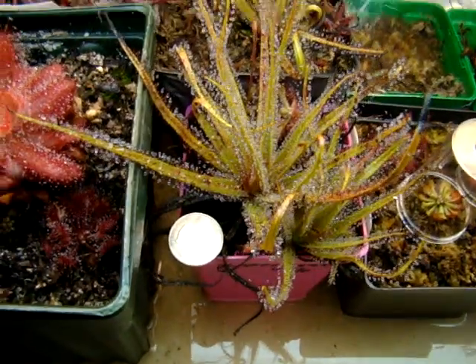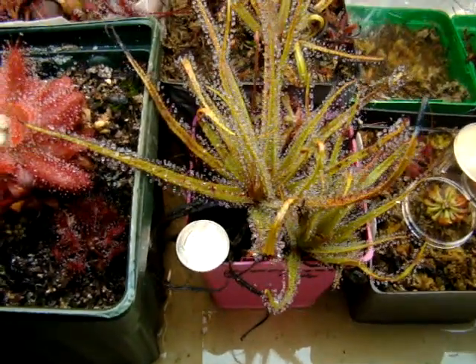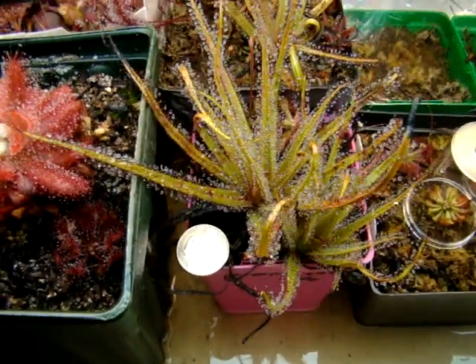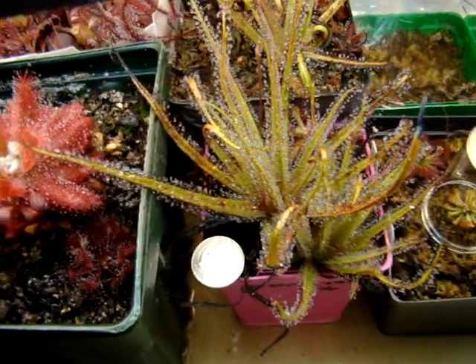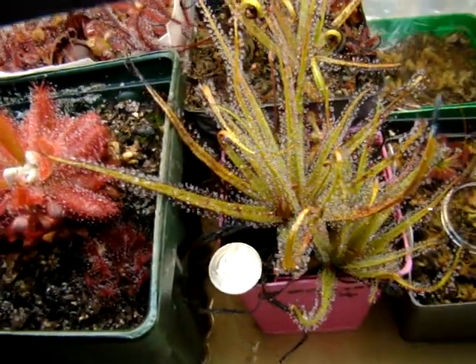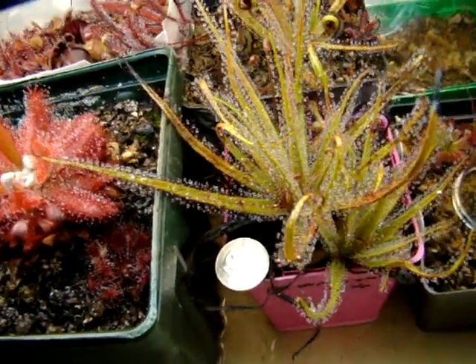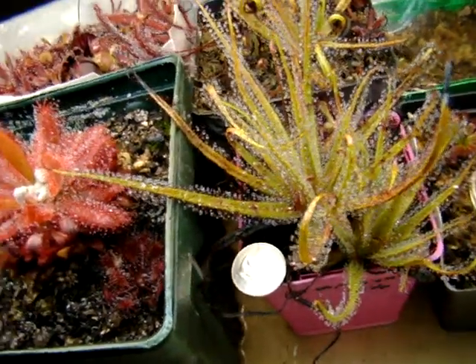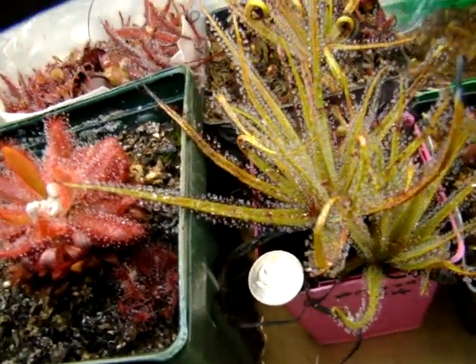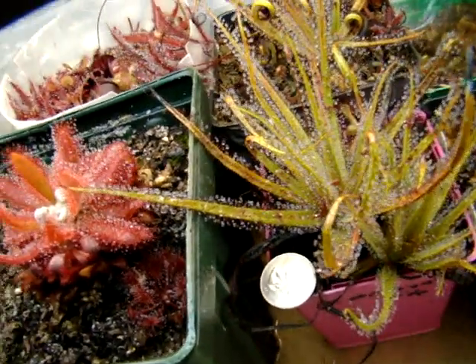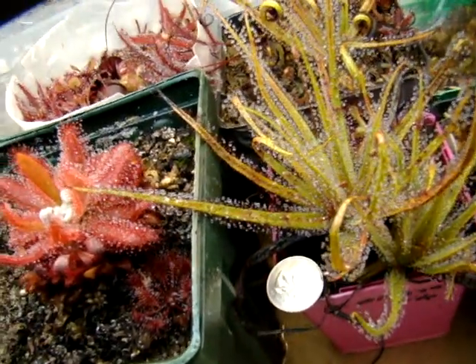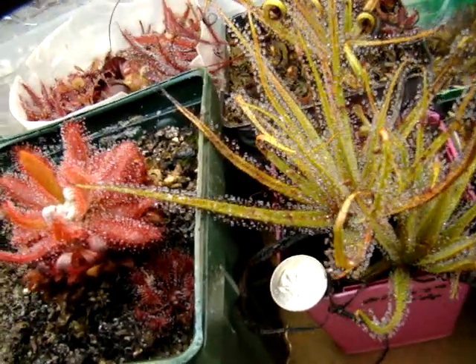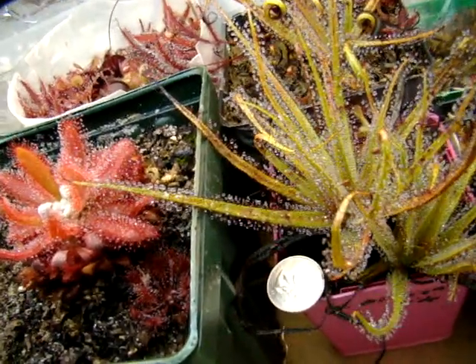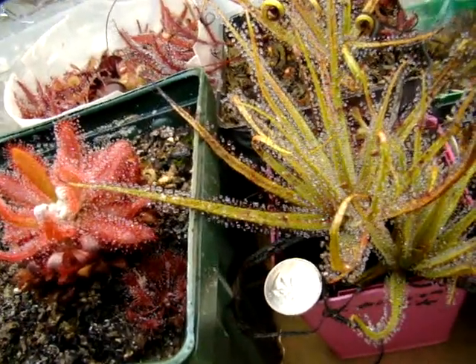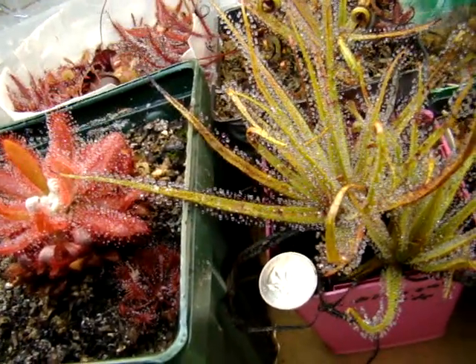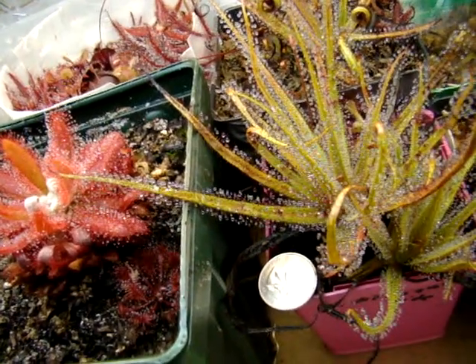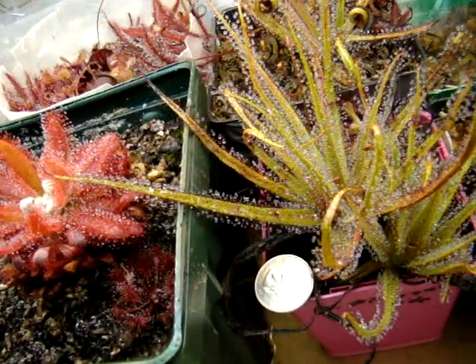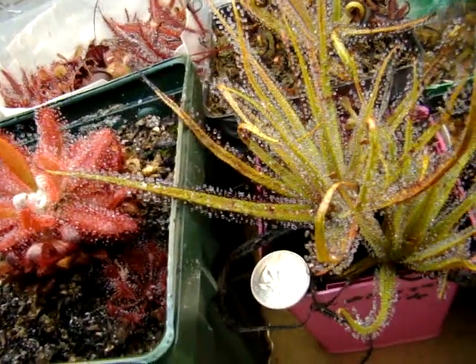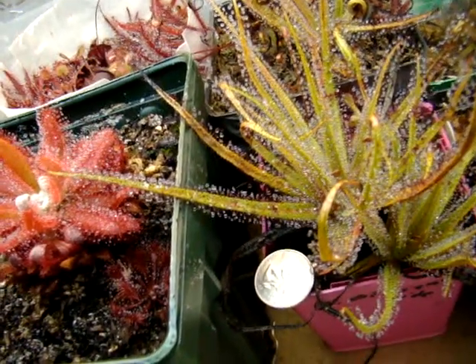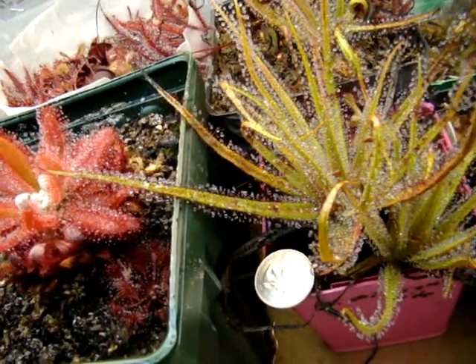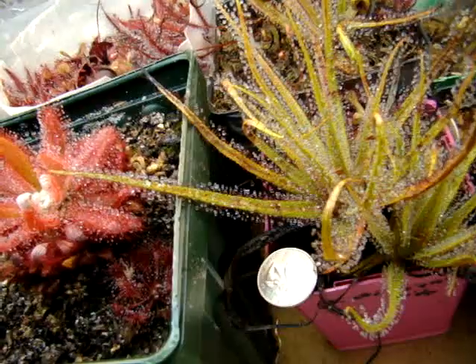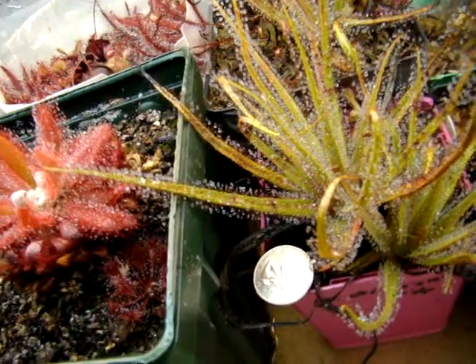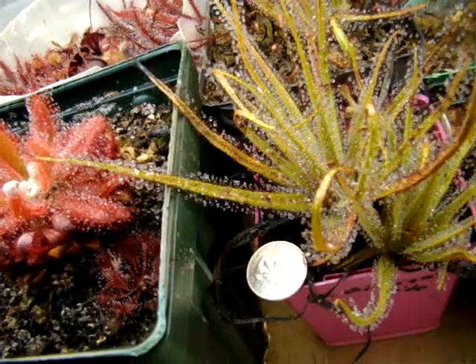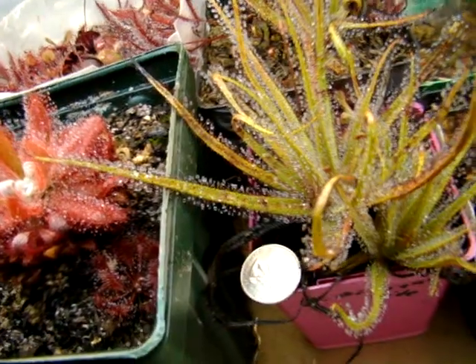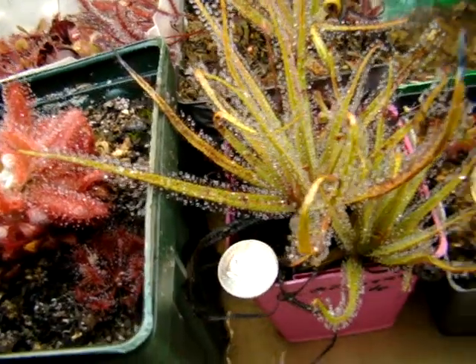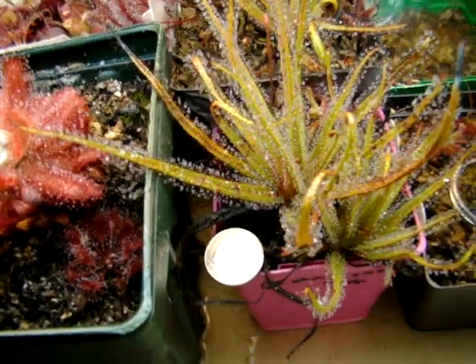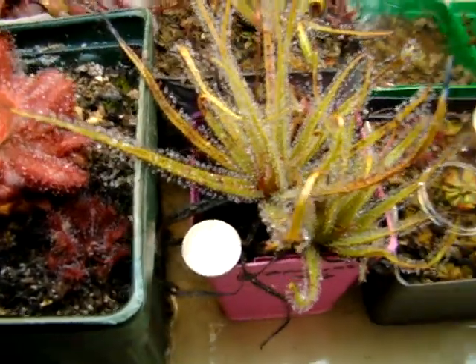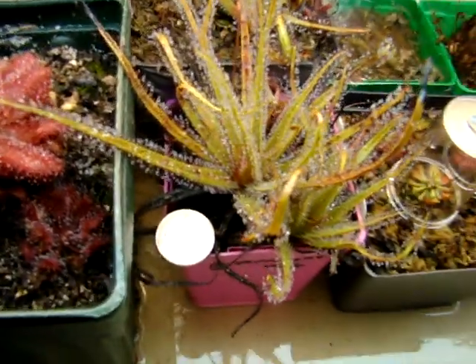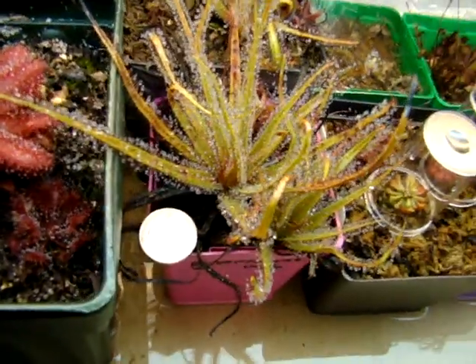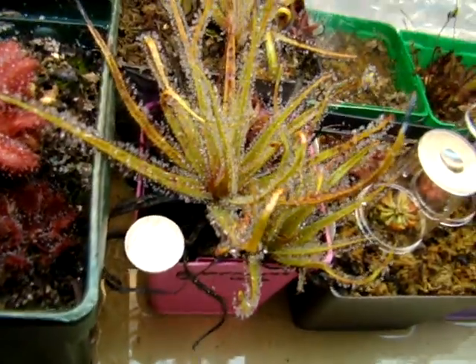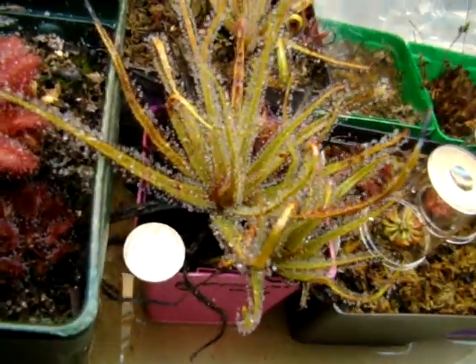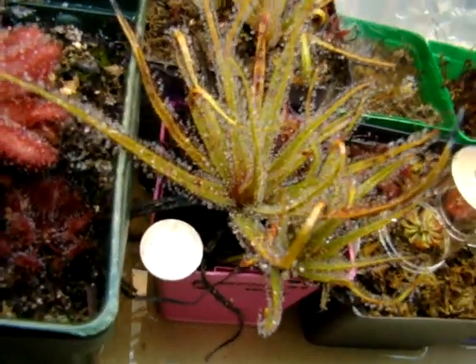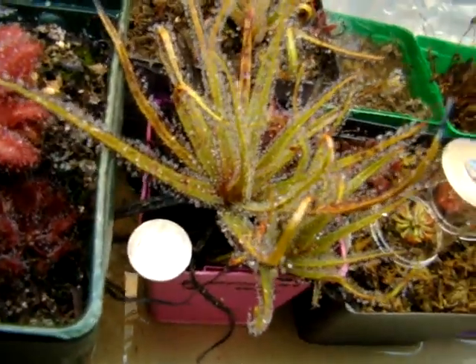But regardless, this leaf here is still over, I'd say, over four inches long. Here's a quarter for comparison.